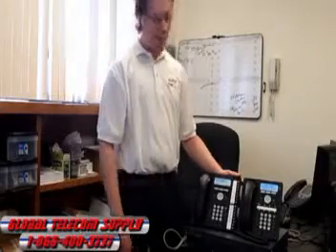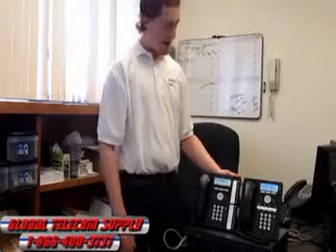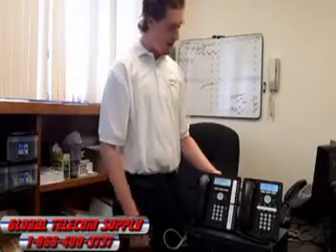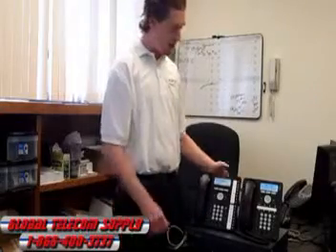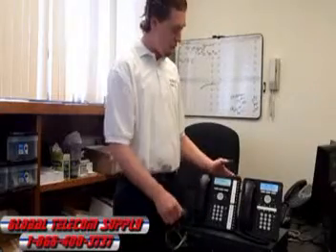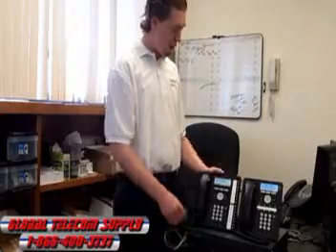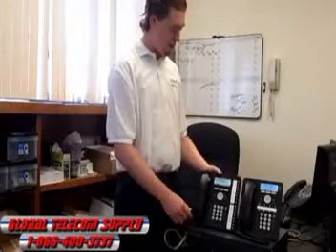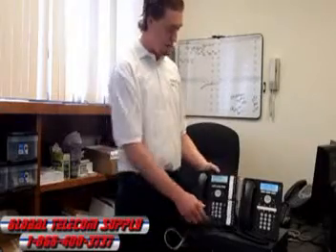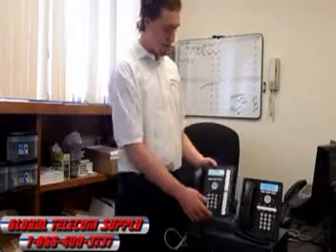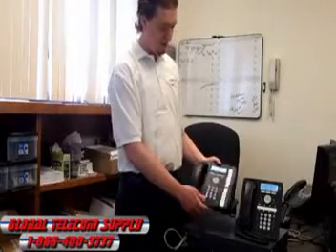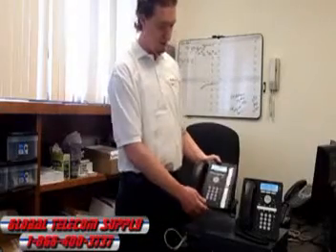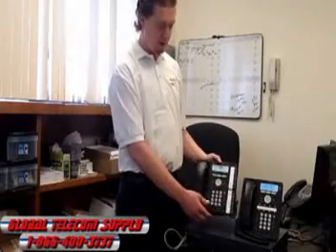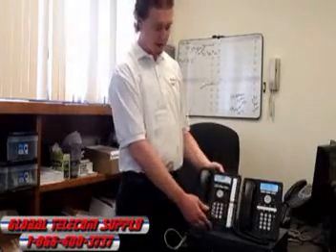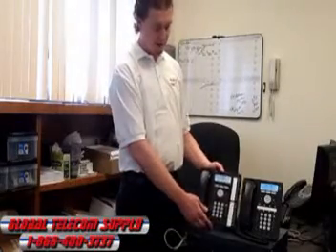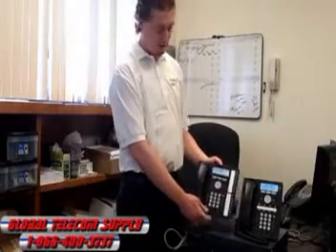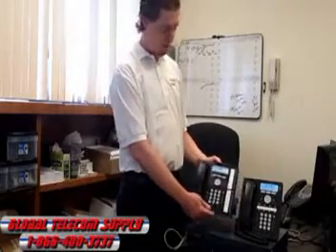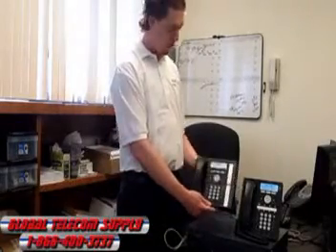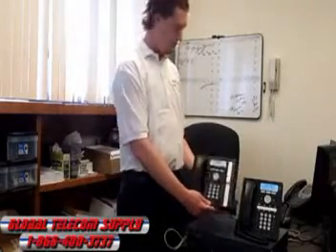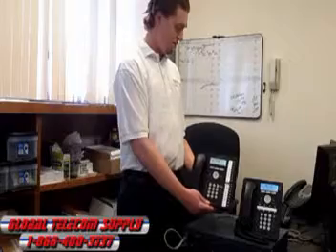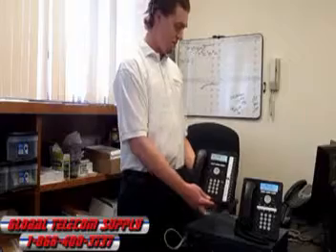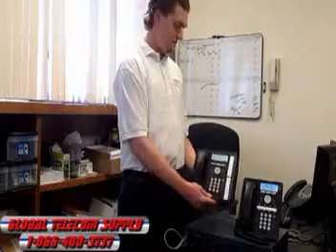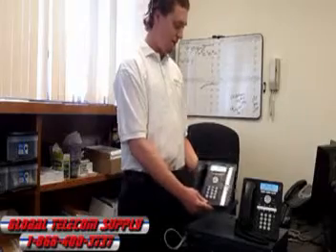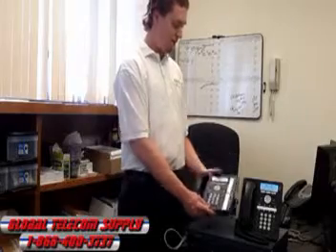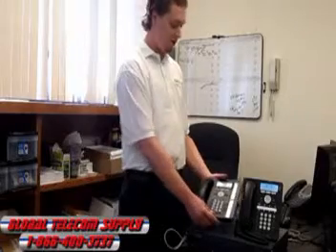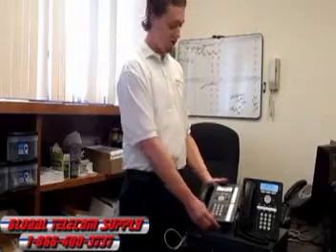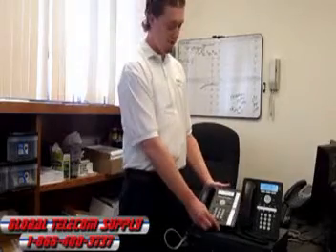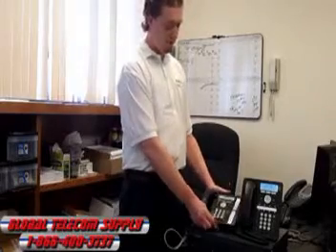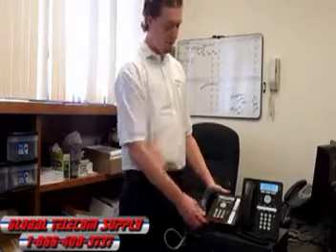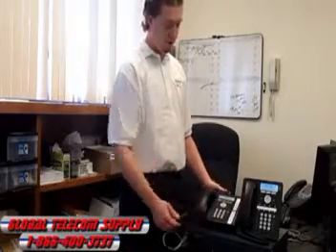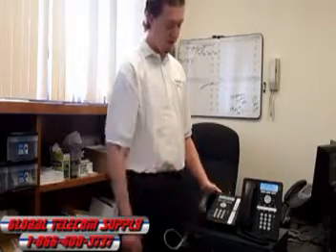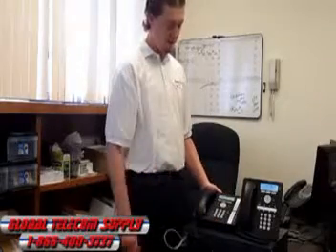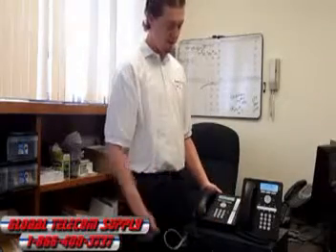The phone base is customizable as well — you can have it upright like this, or if you prefer, lay it down flat like that.